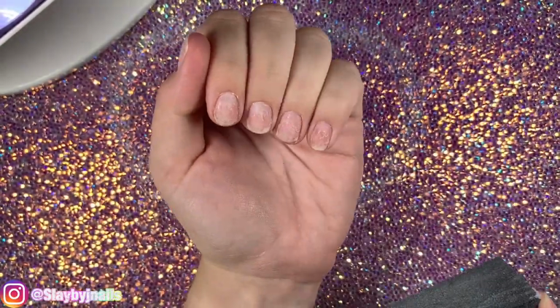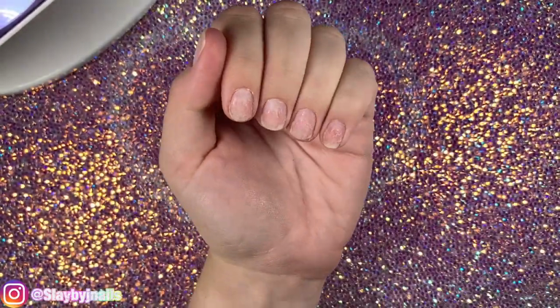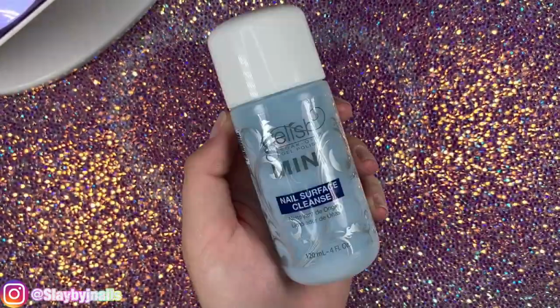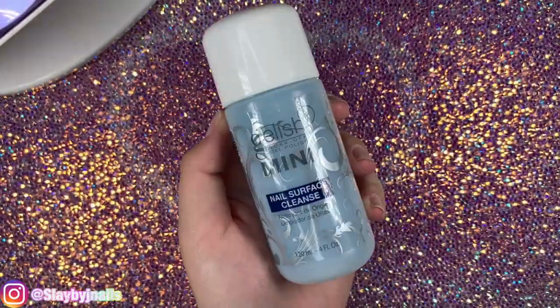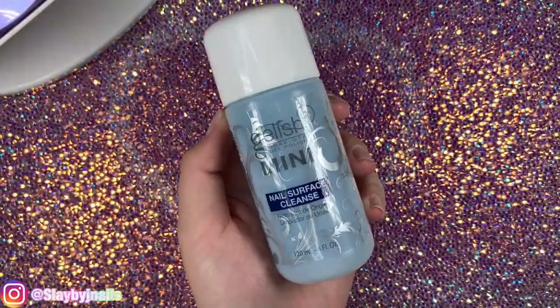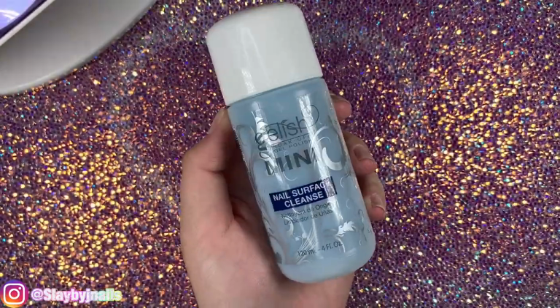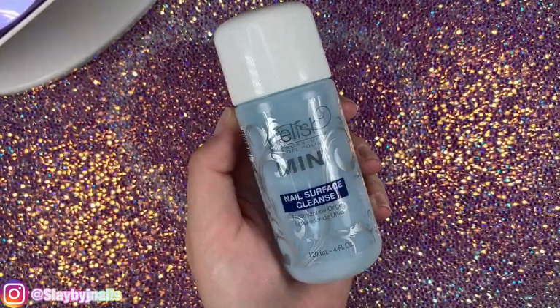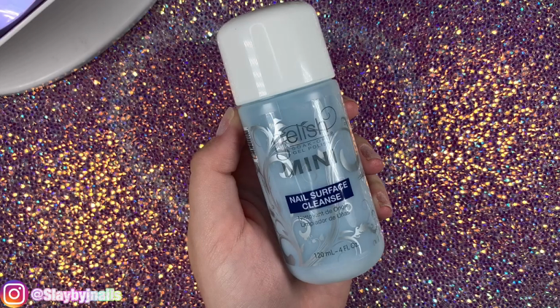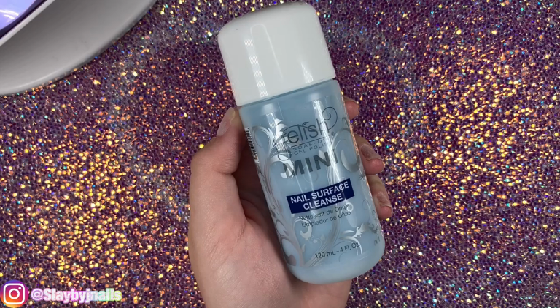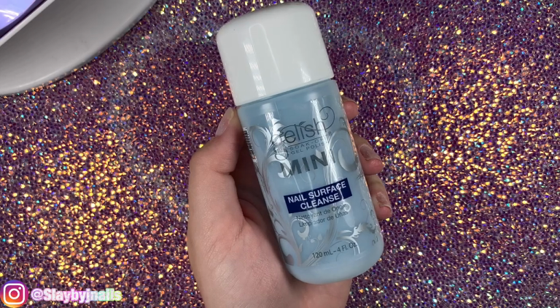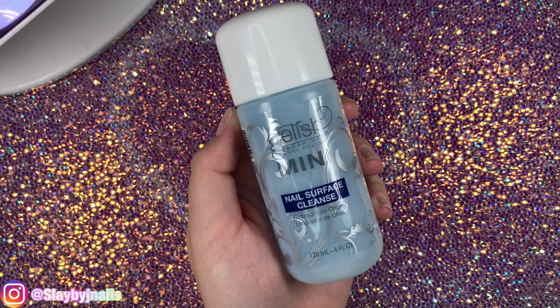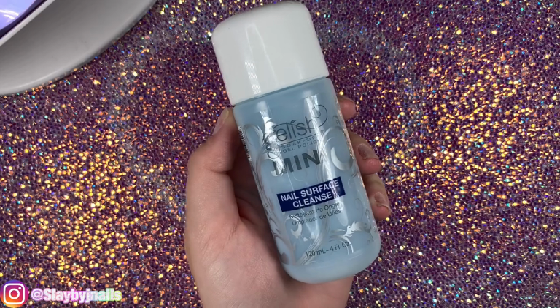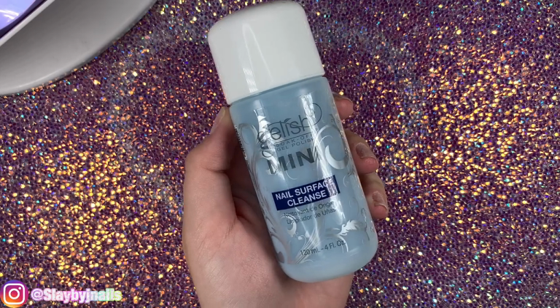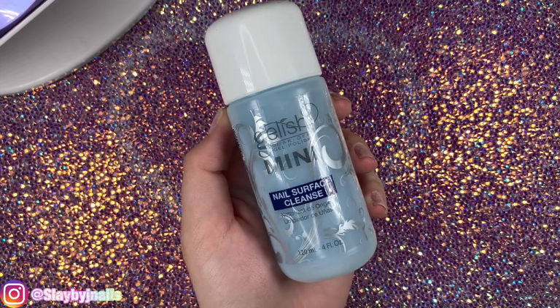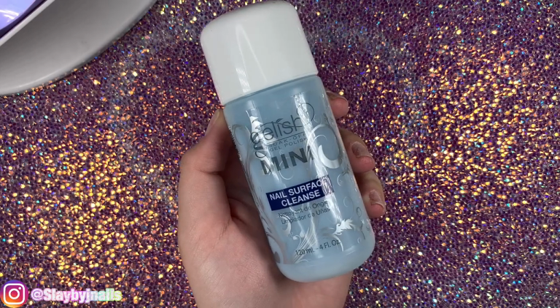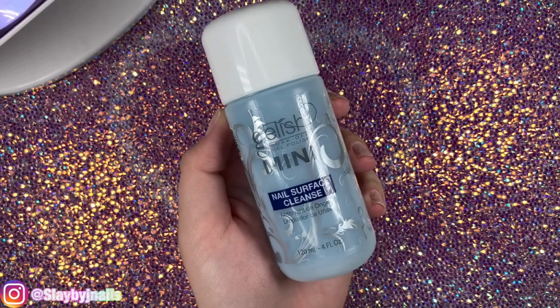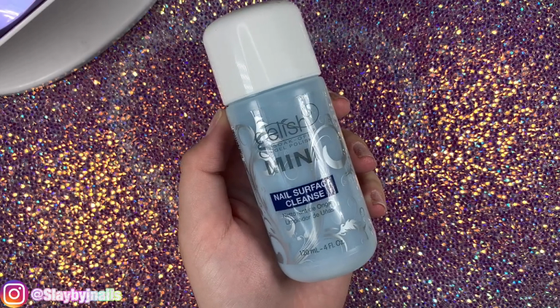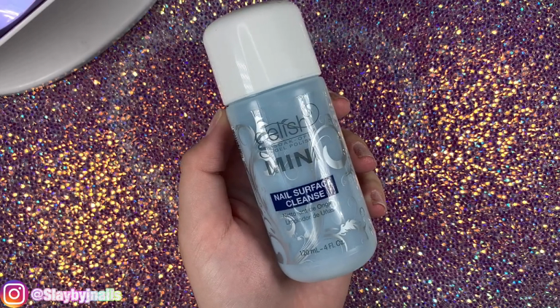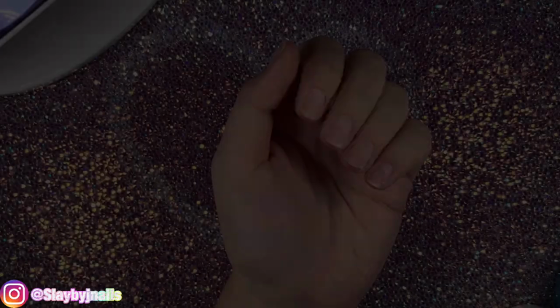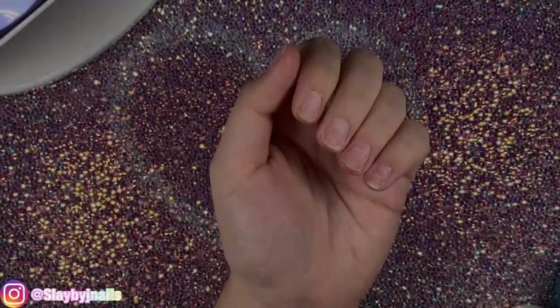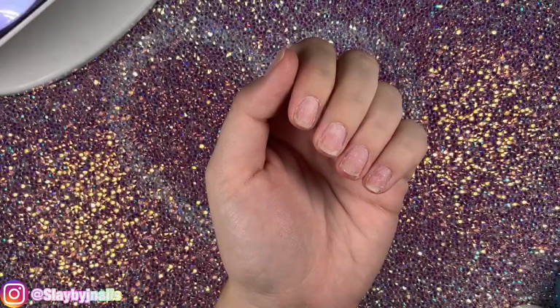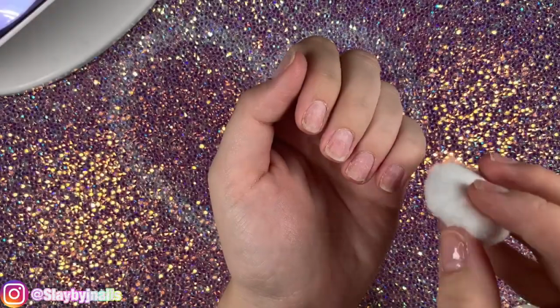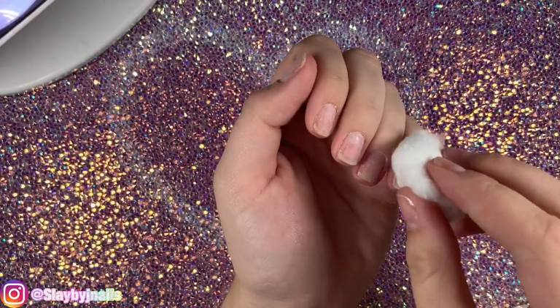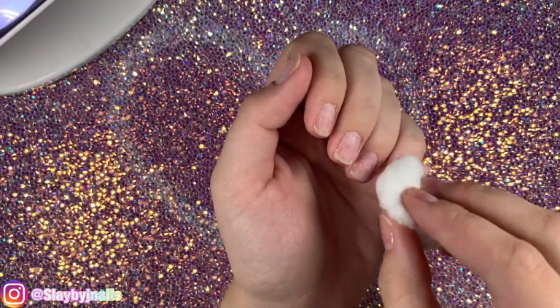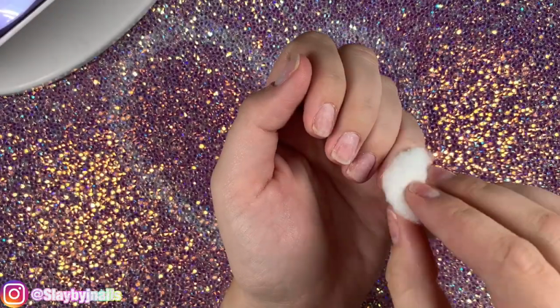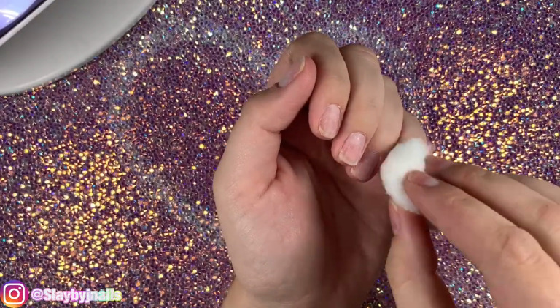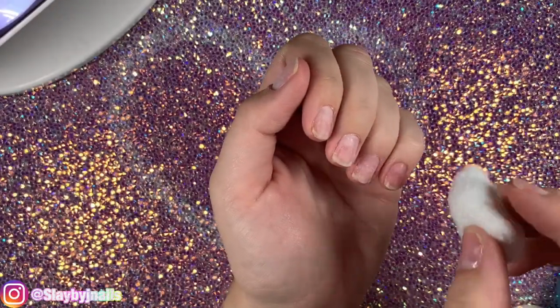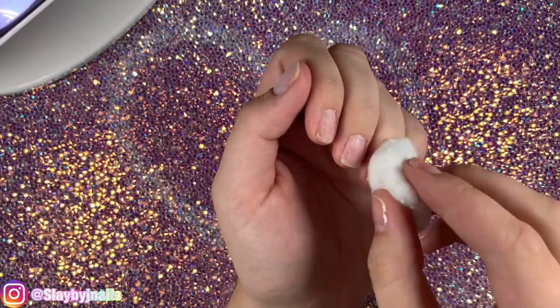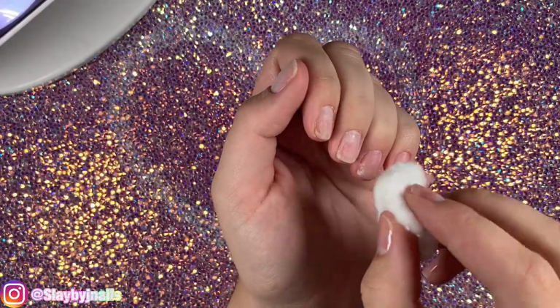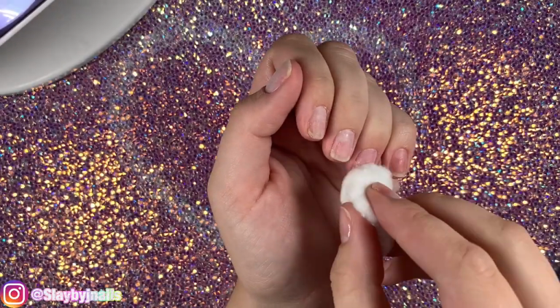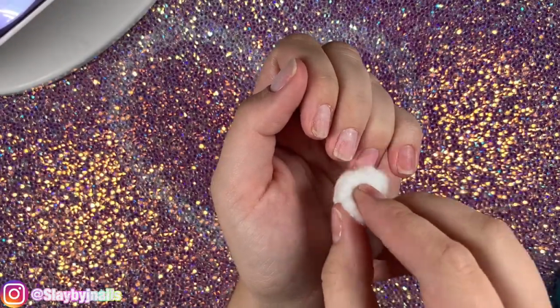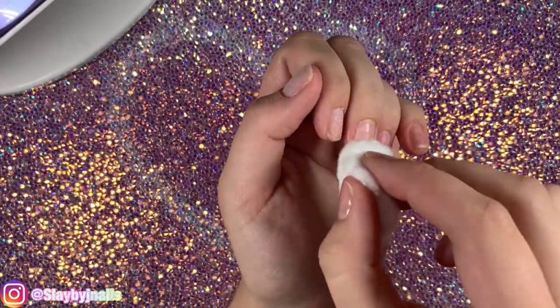Then take your nail surface cleaner — I'm using Gelish — and you're going to remove all the dust and debris from your nail.